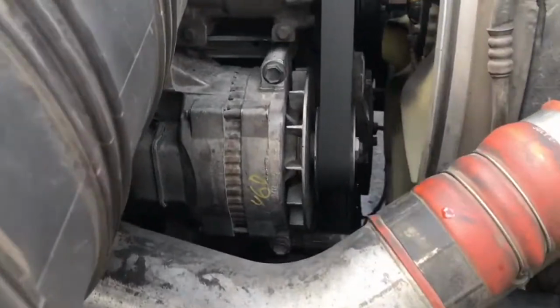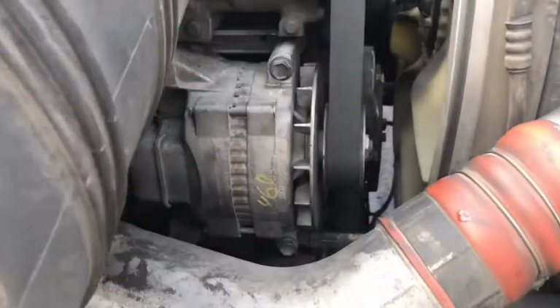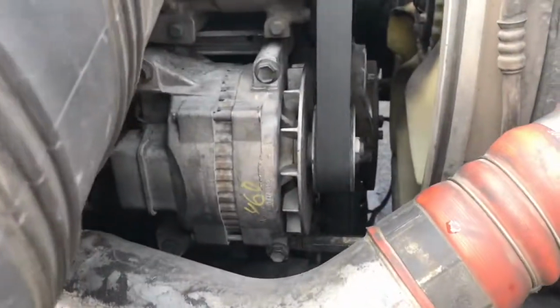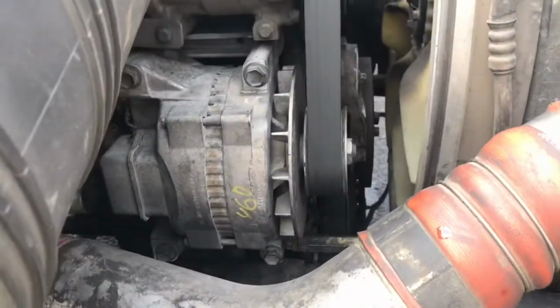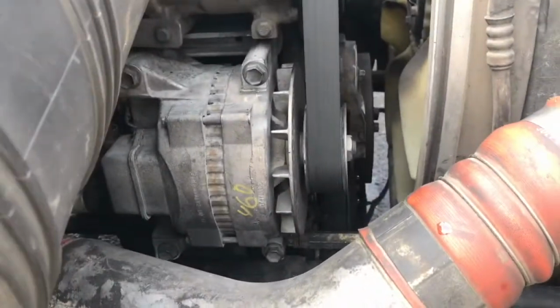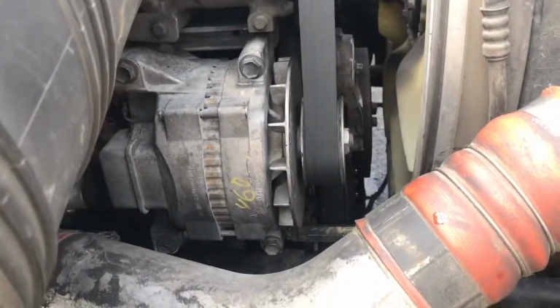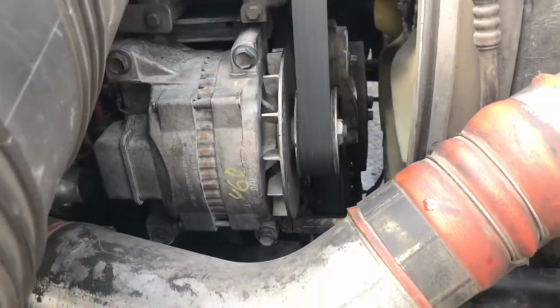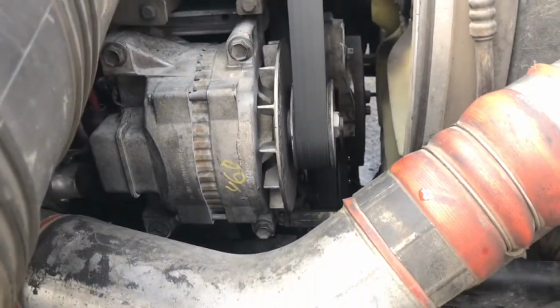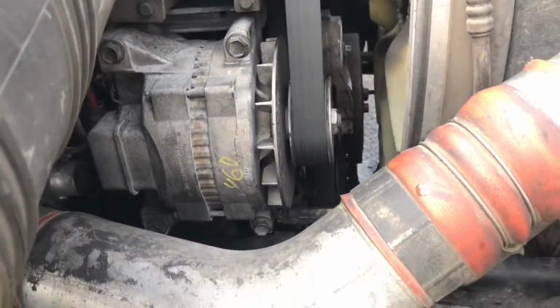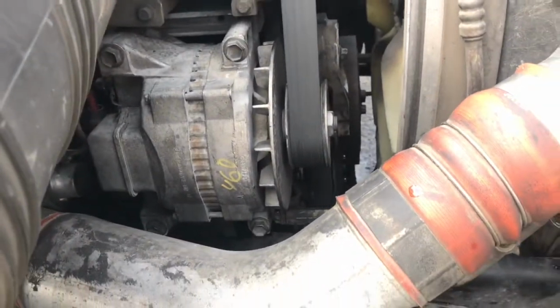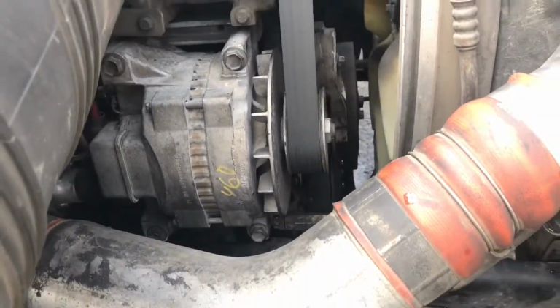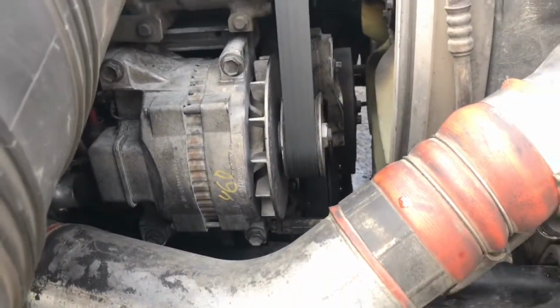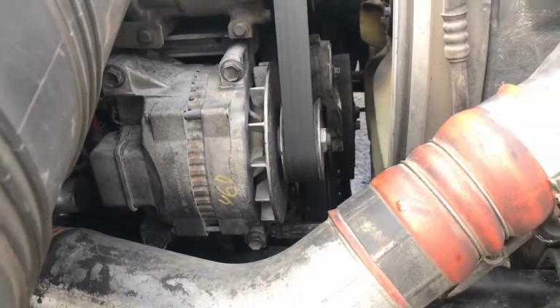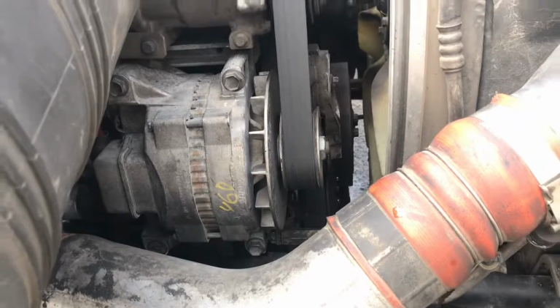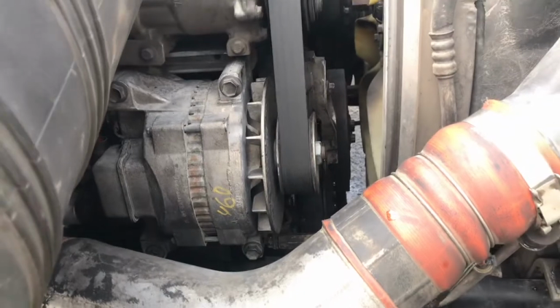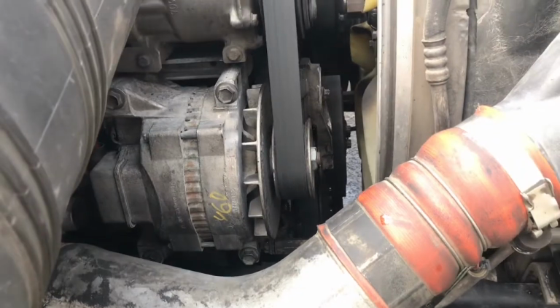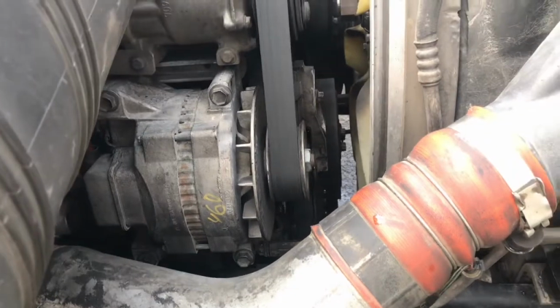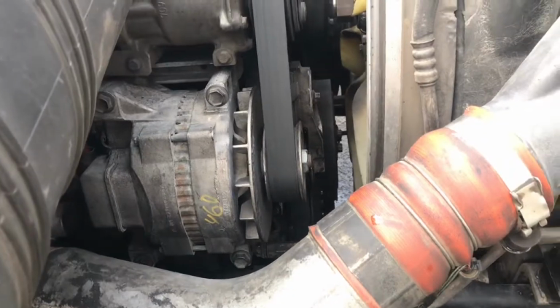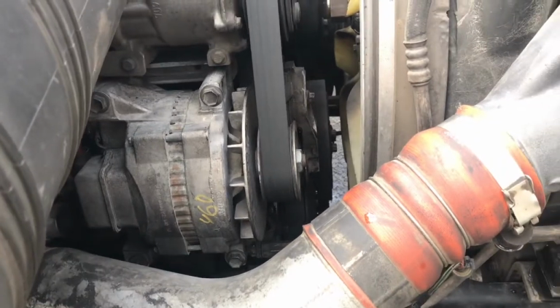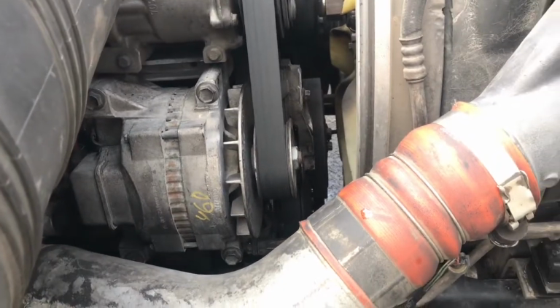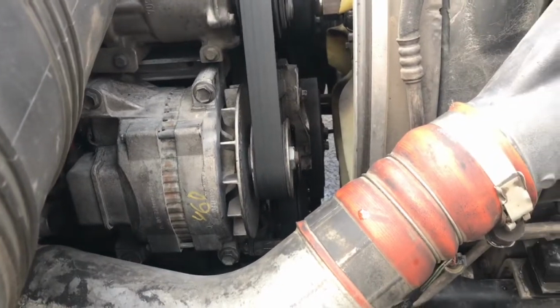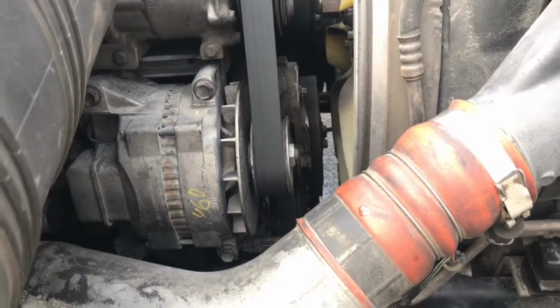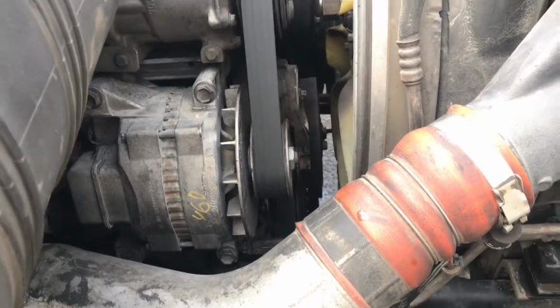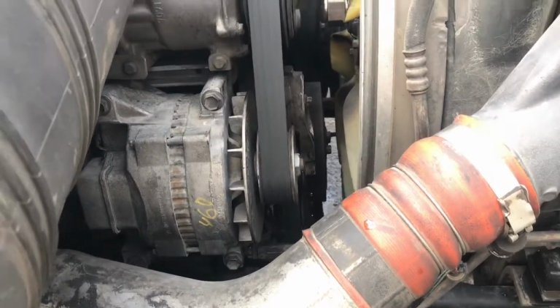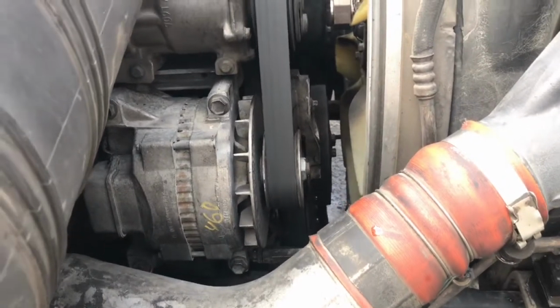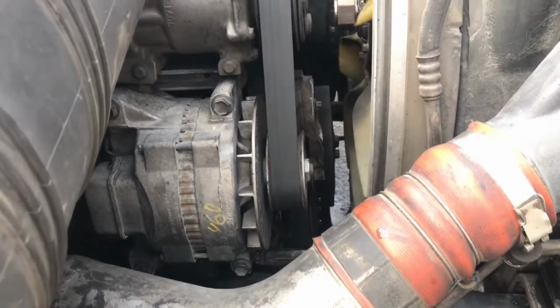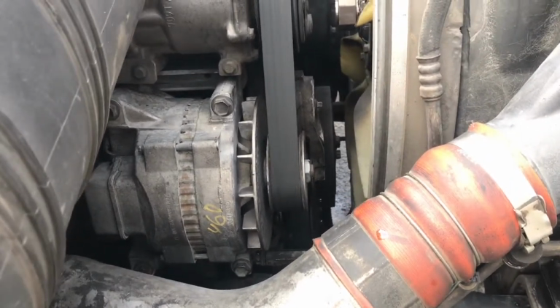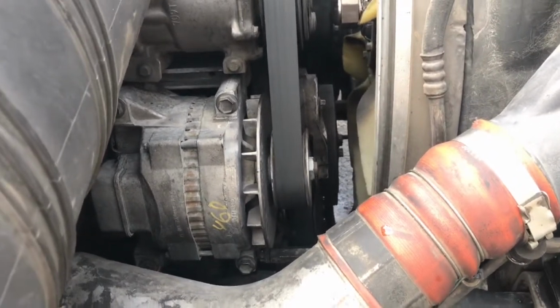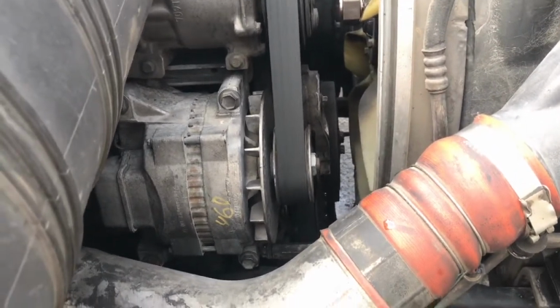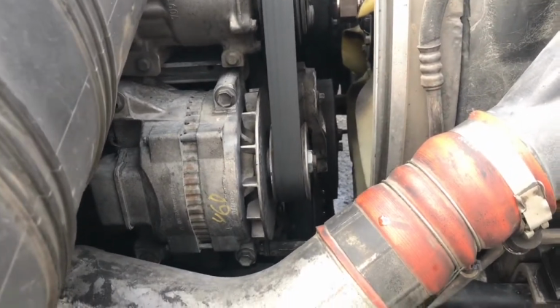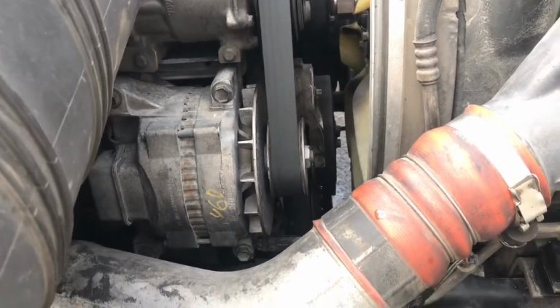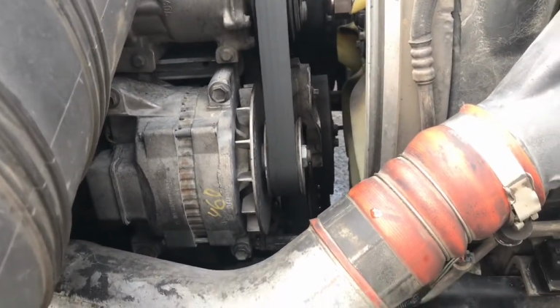It's probably about a two-hour job if you have the right tools. That's how you do a water pump.